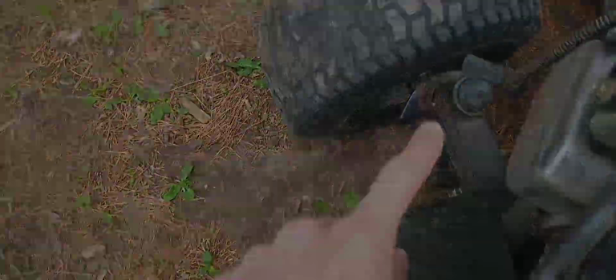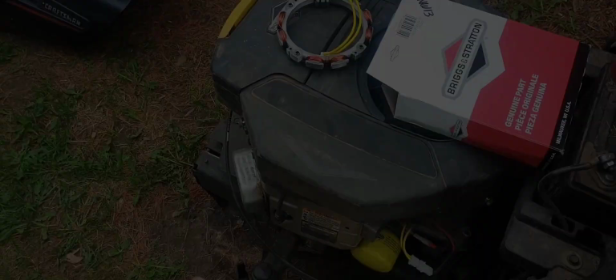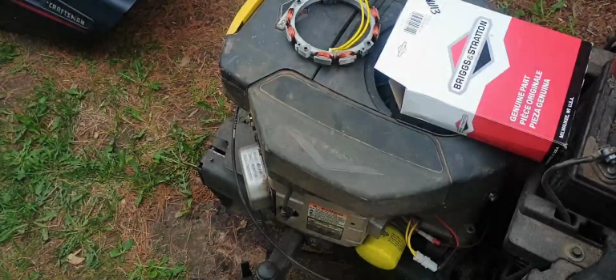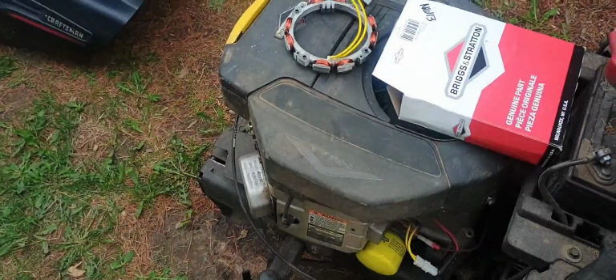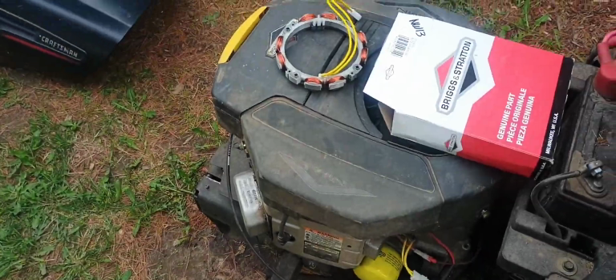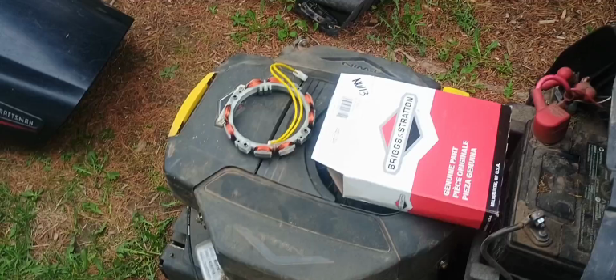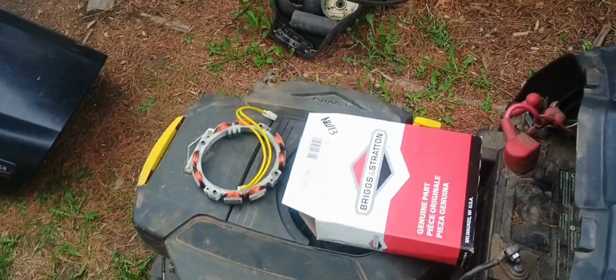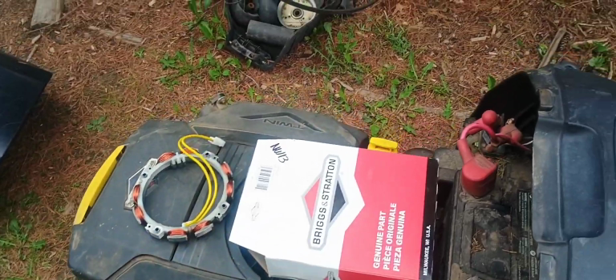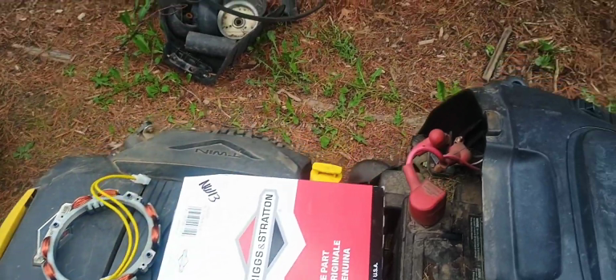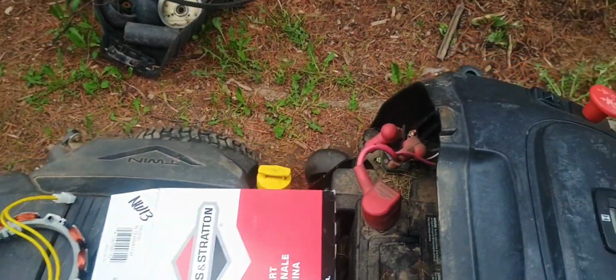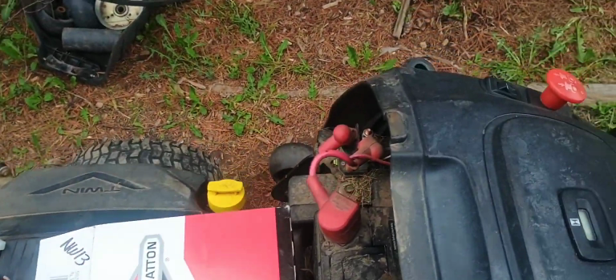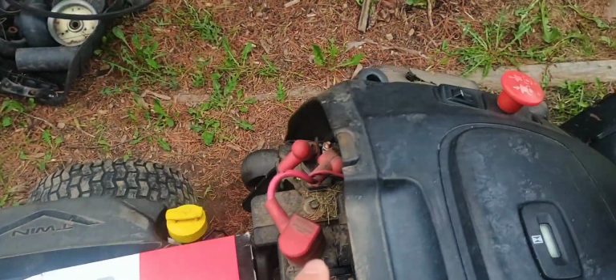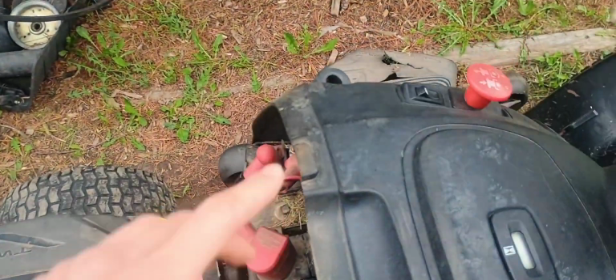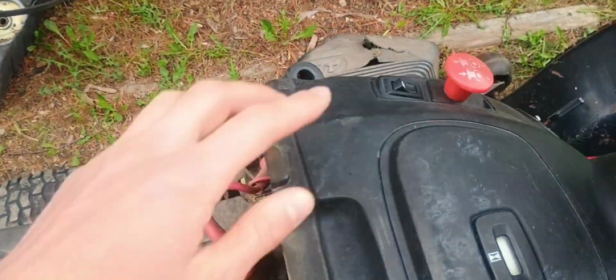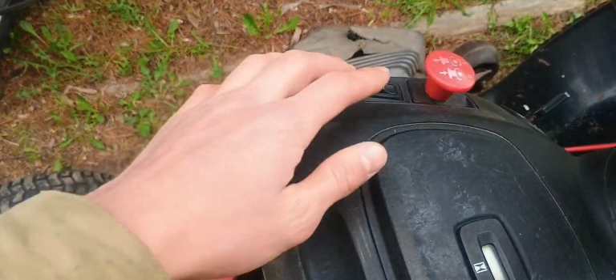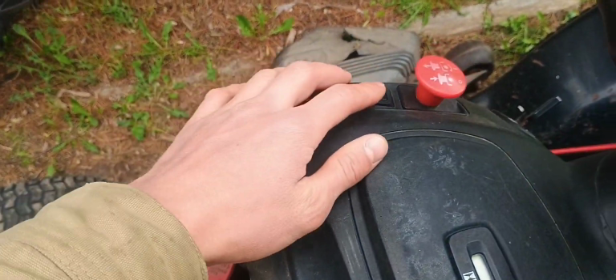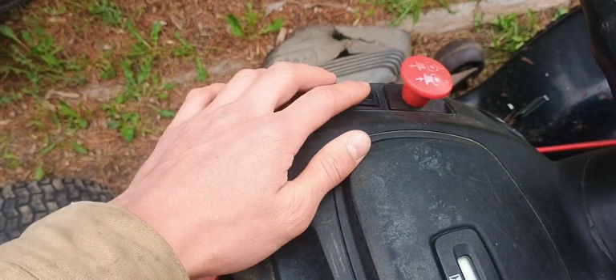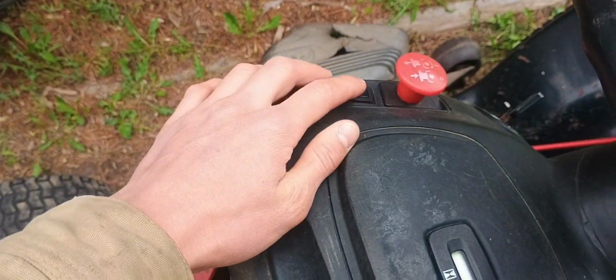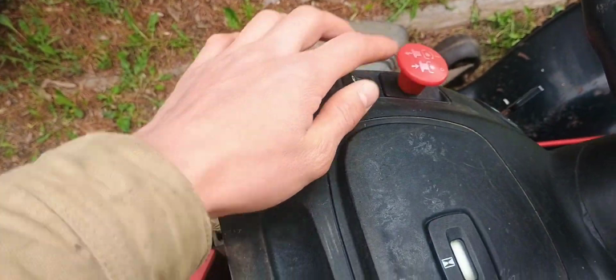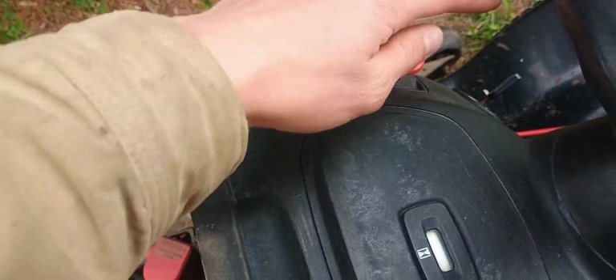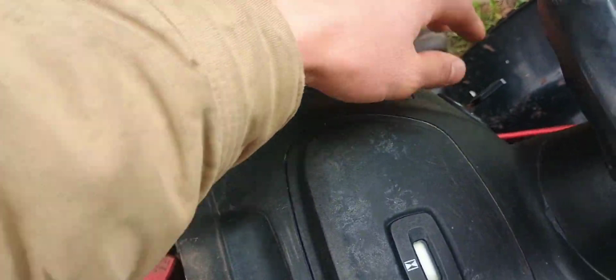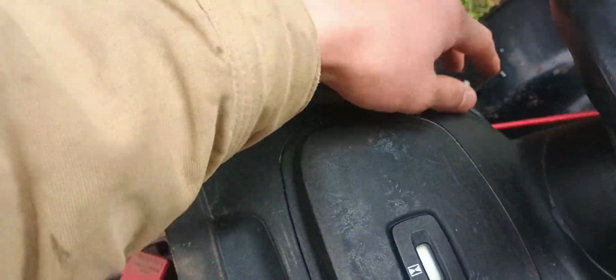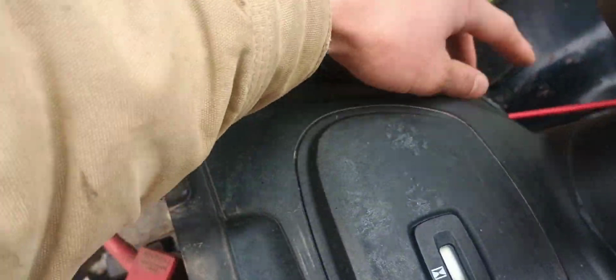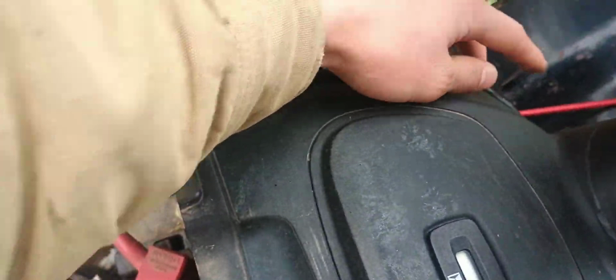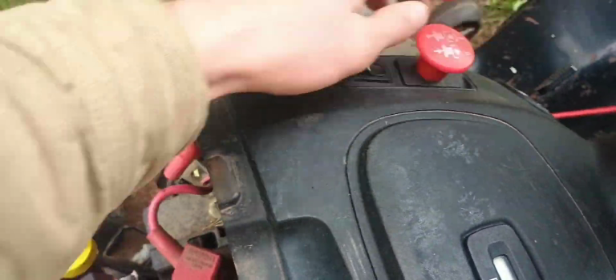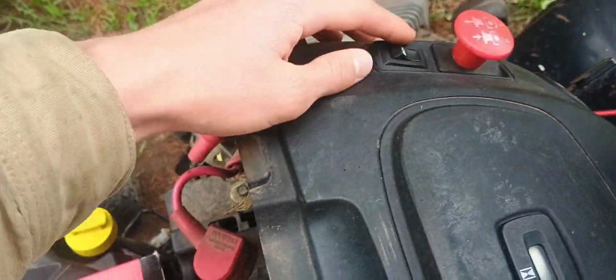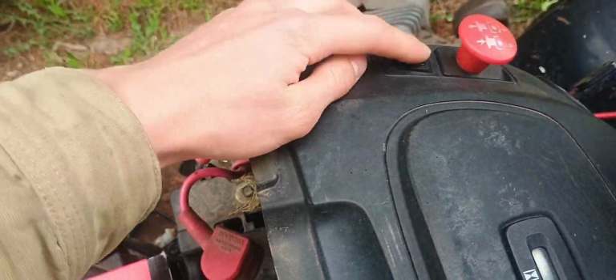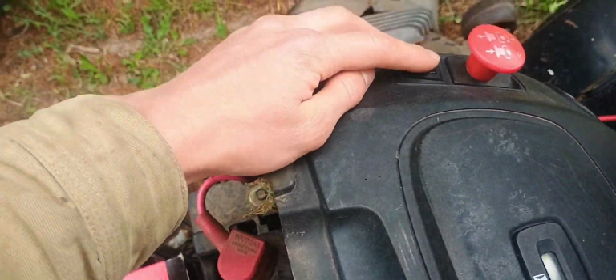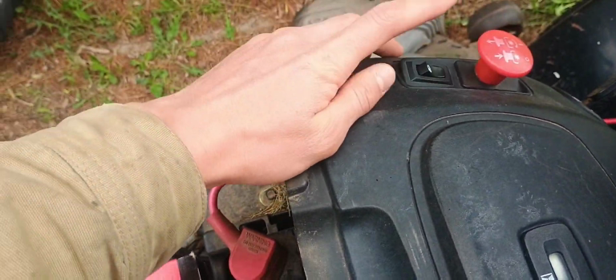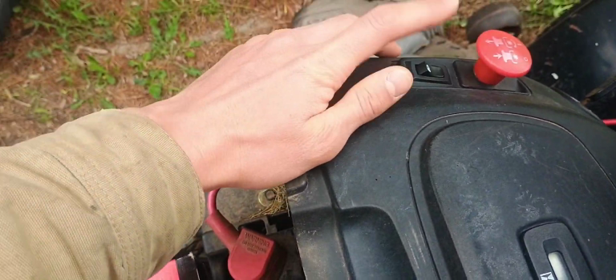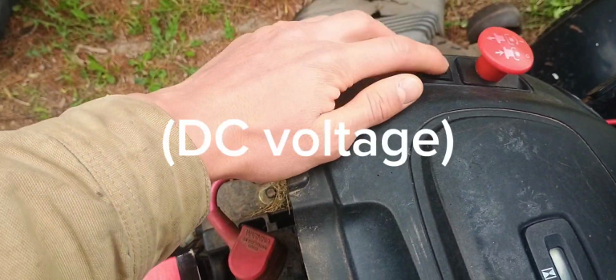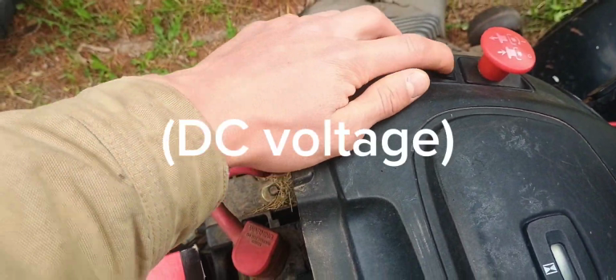So on this model, the lights will work whenever the key is turned on because it's run off of the battery.